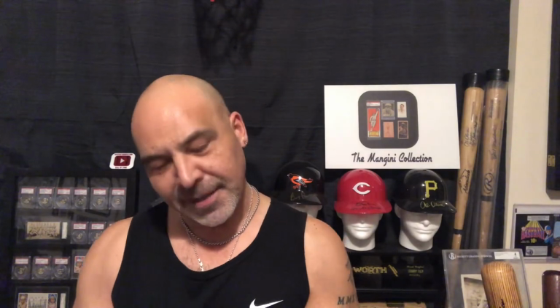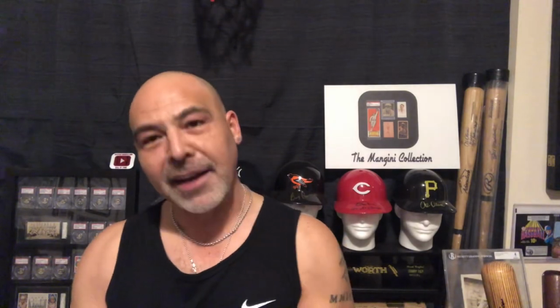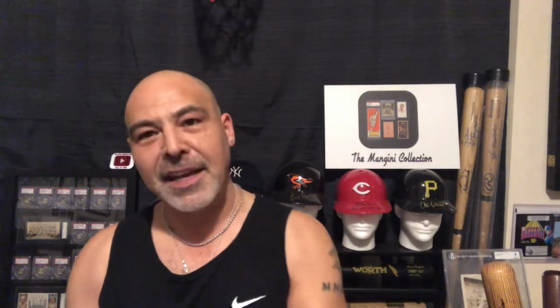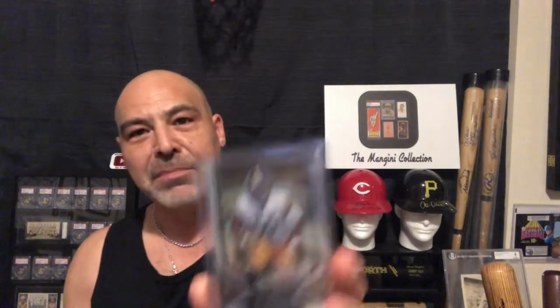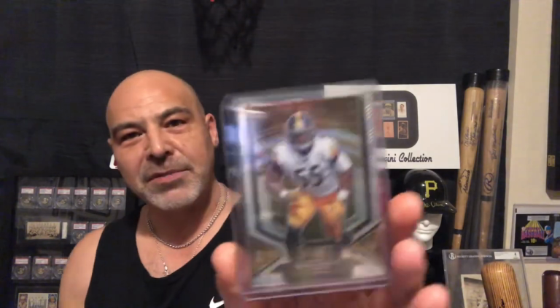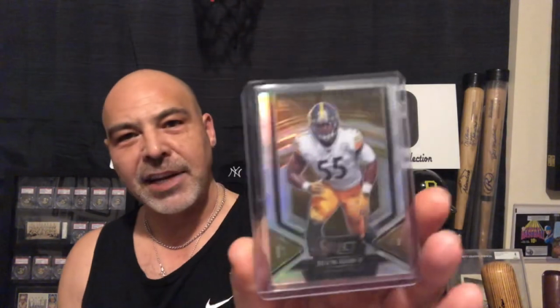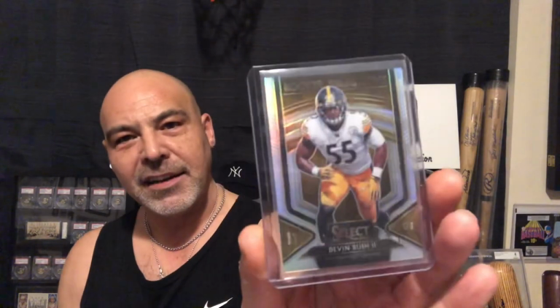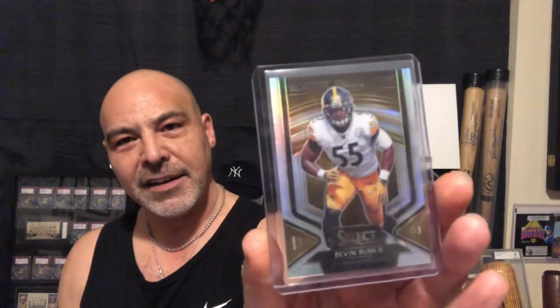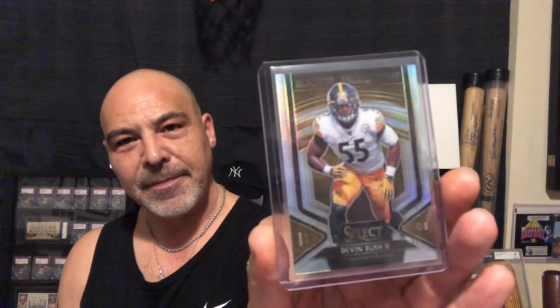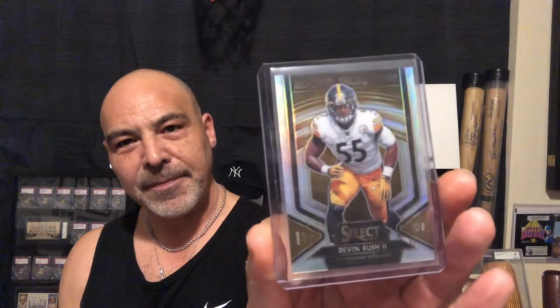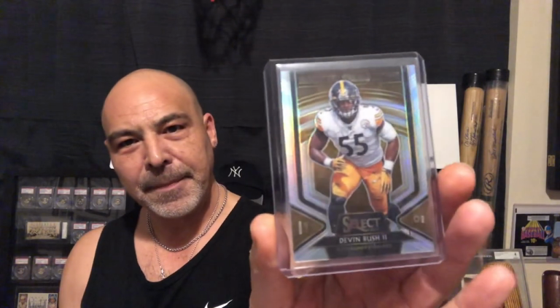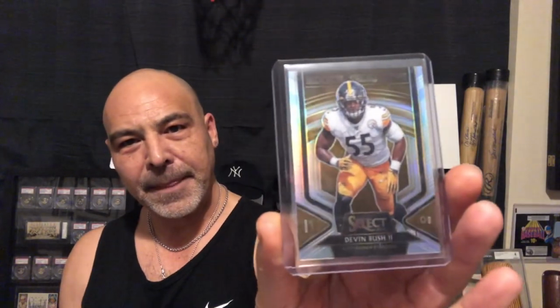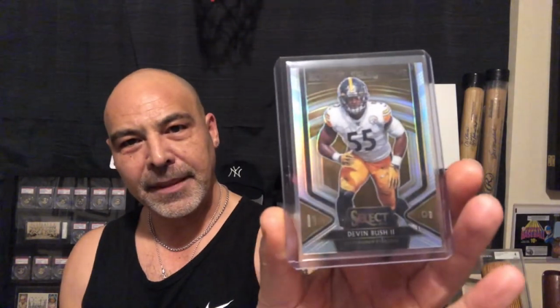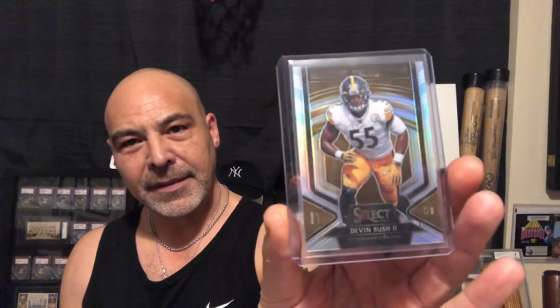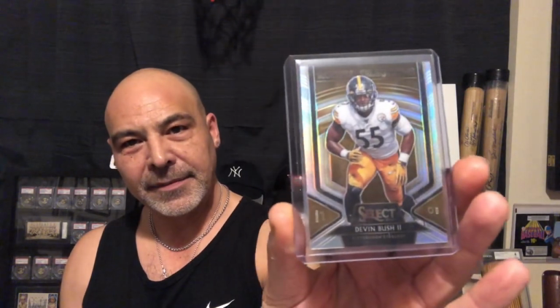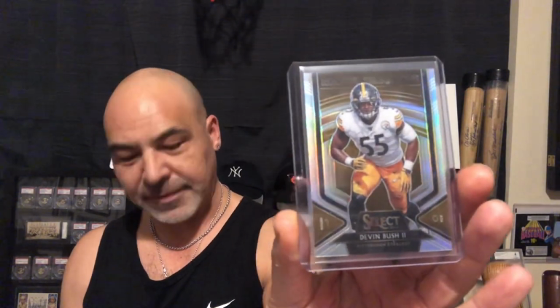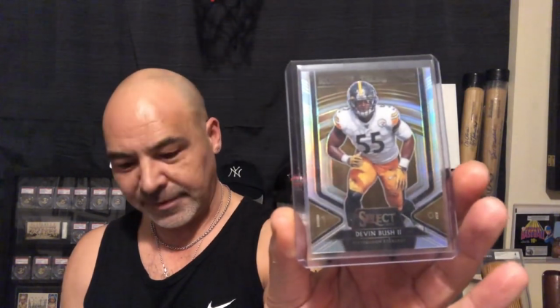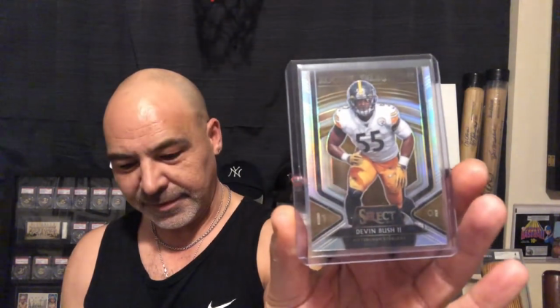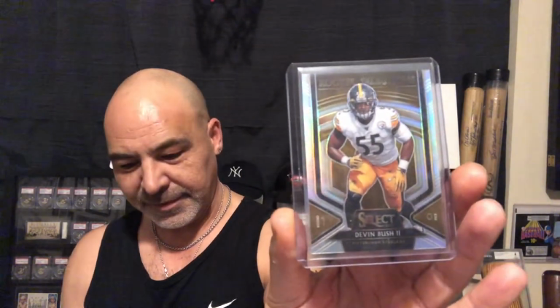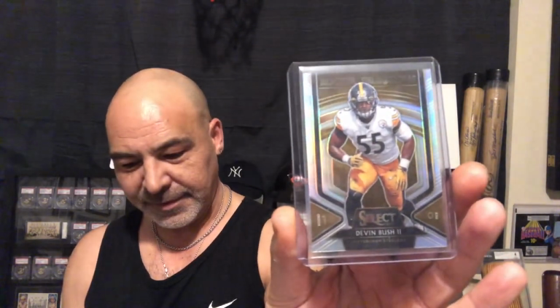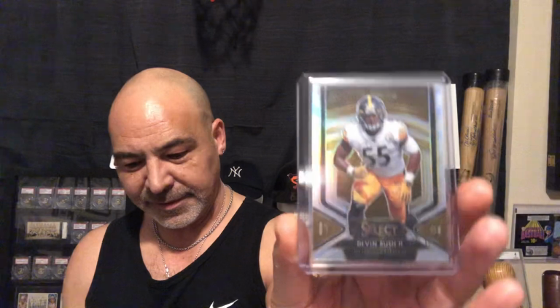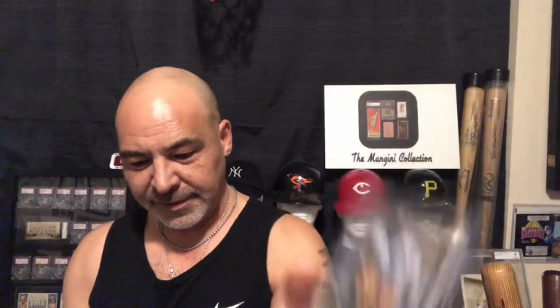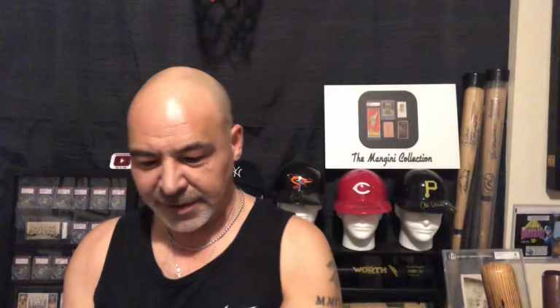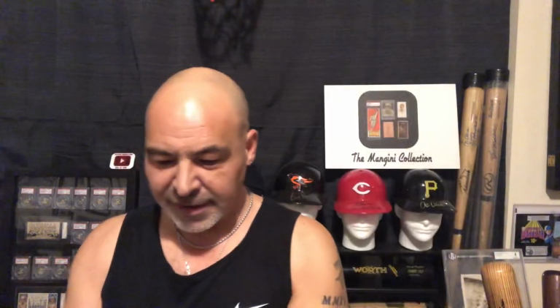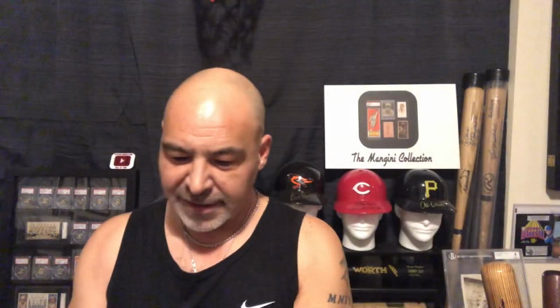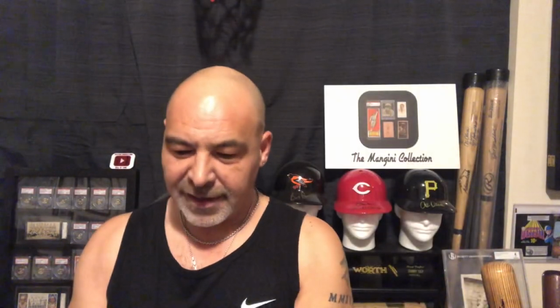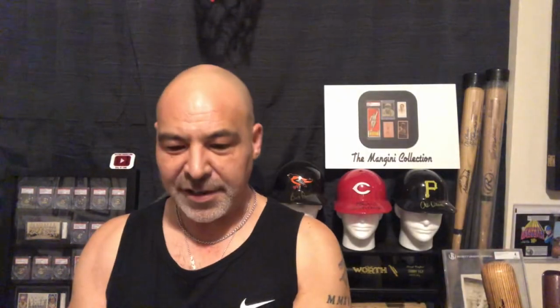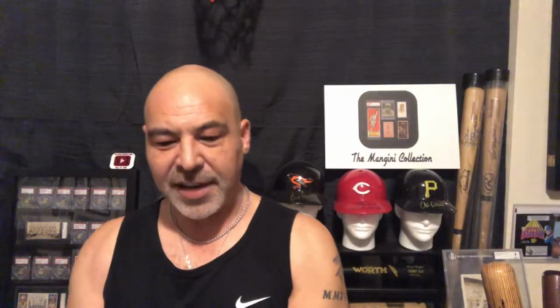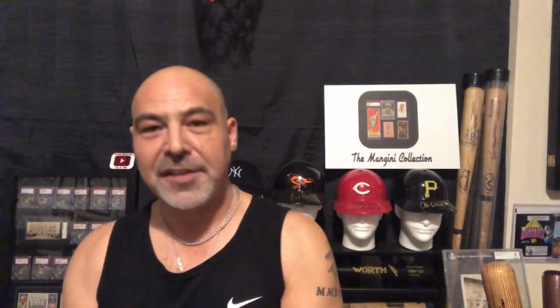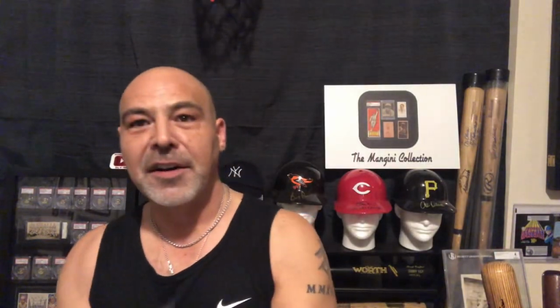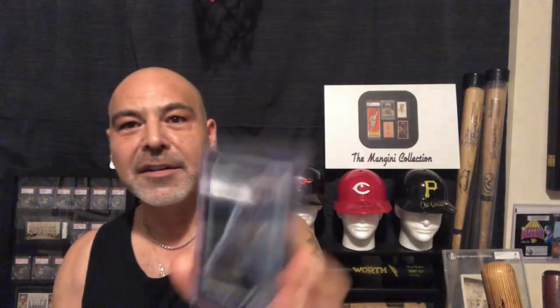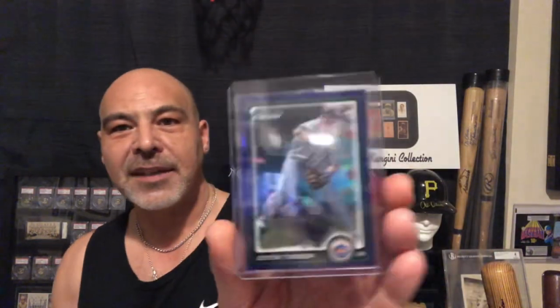I got a Devin Bush rookie. Here's a Justin Turner rookie.